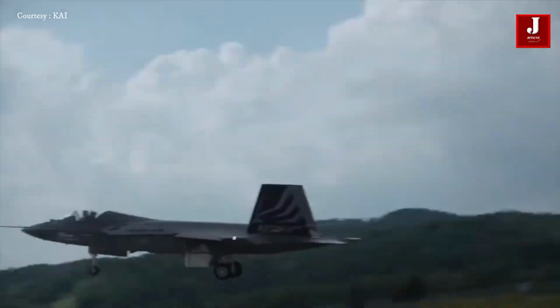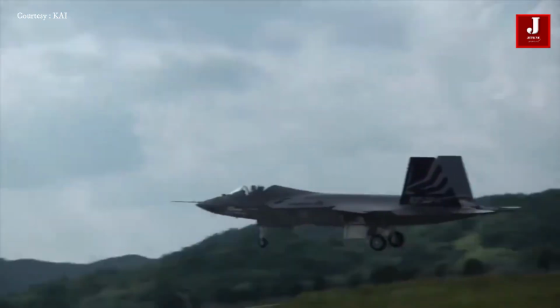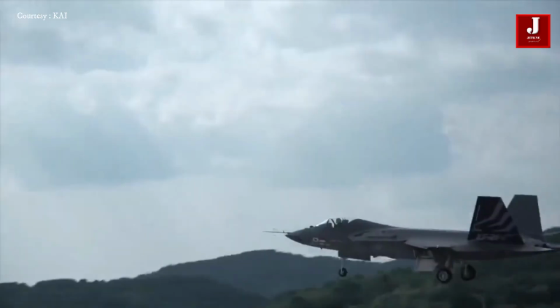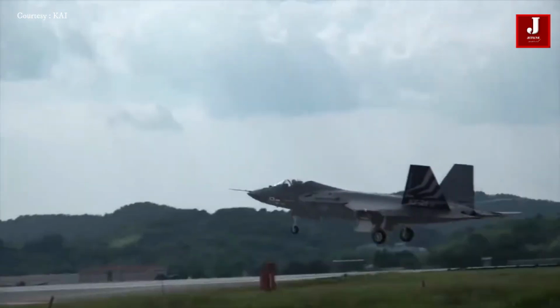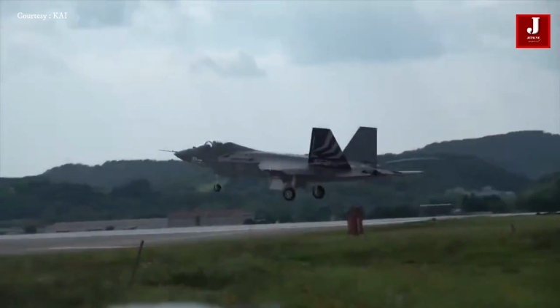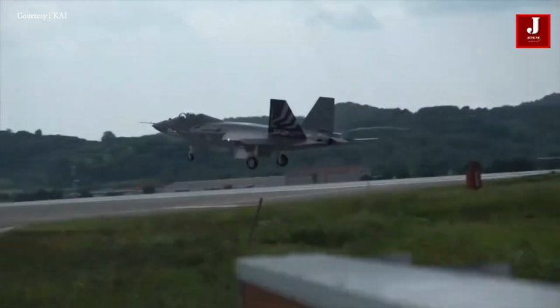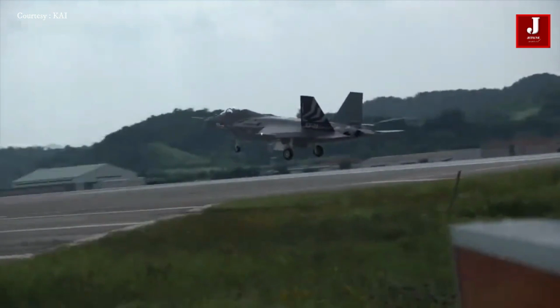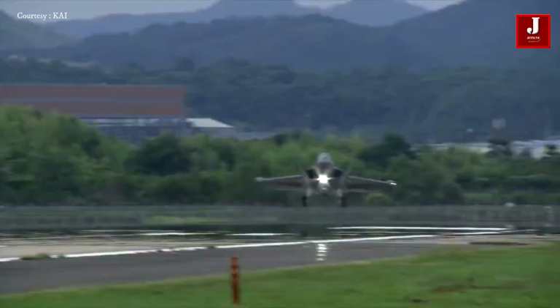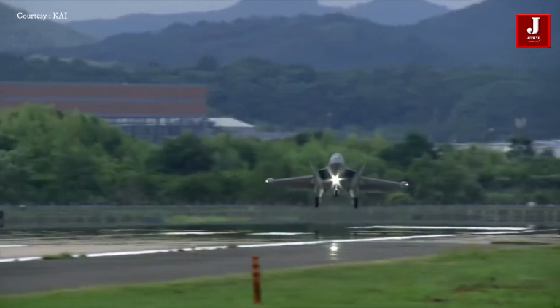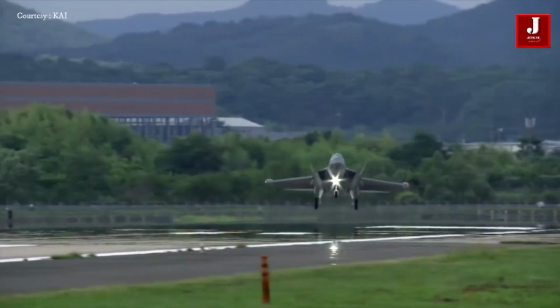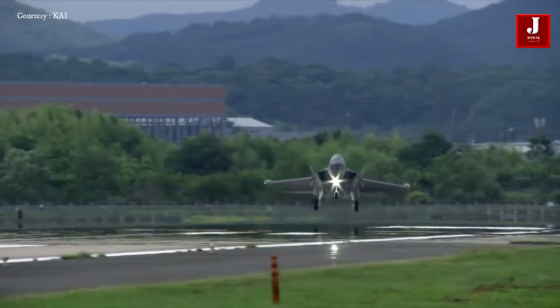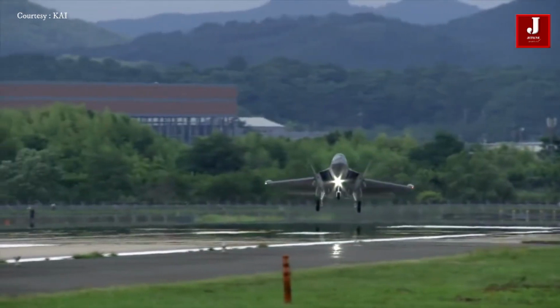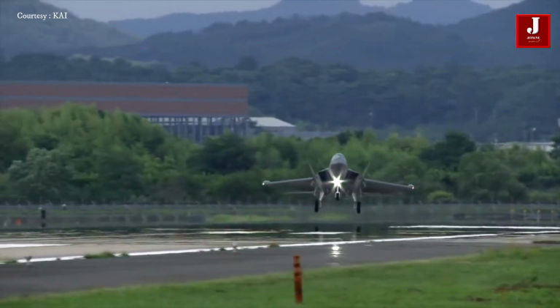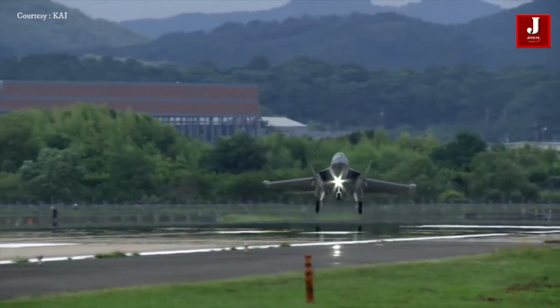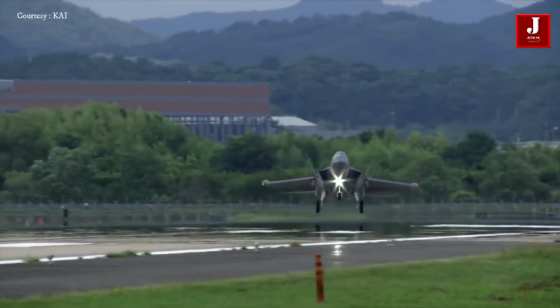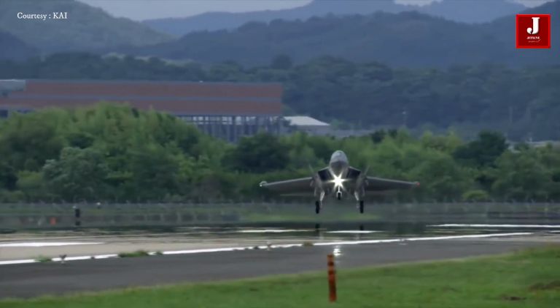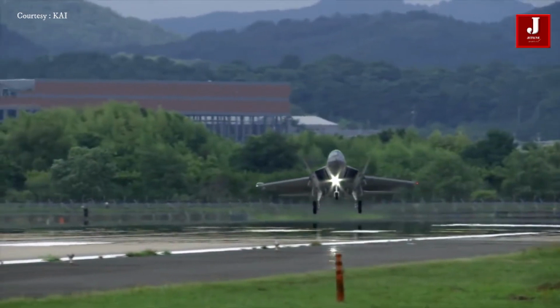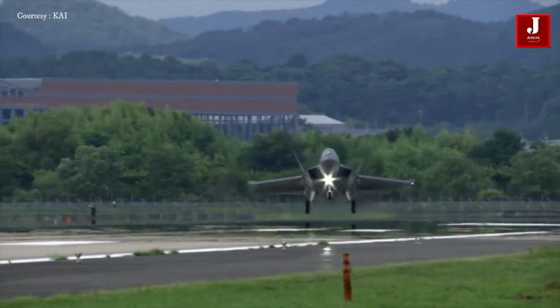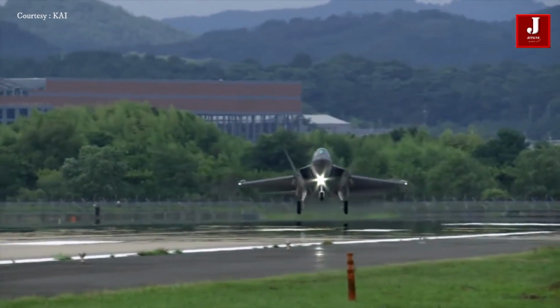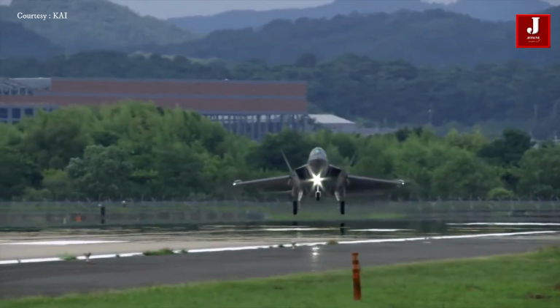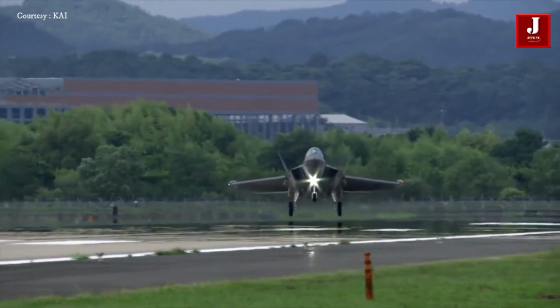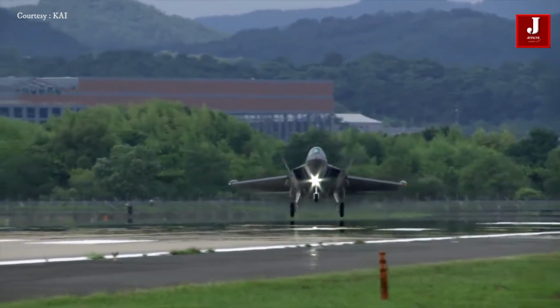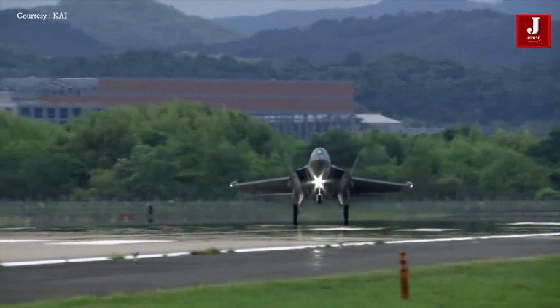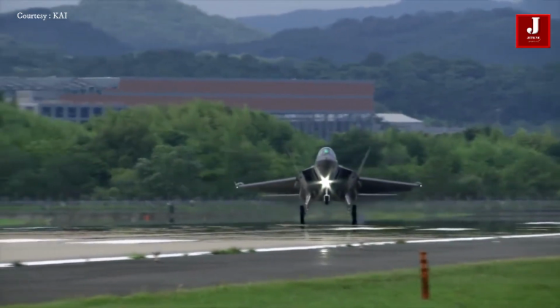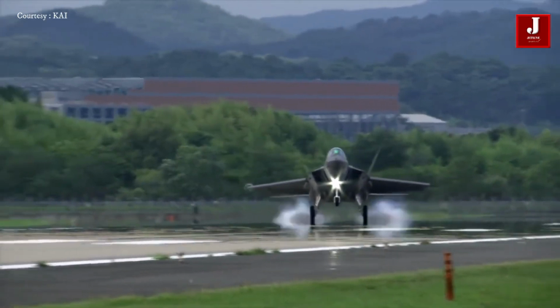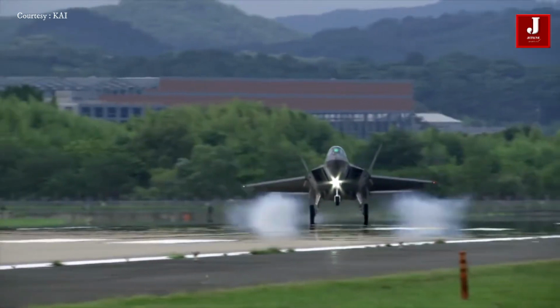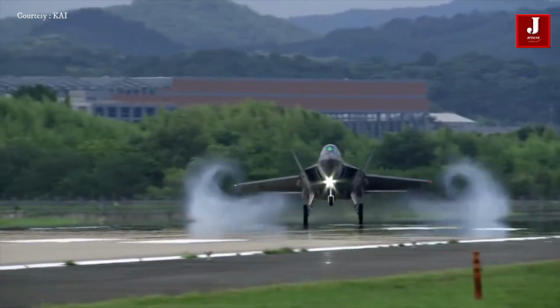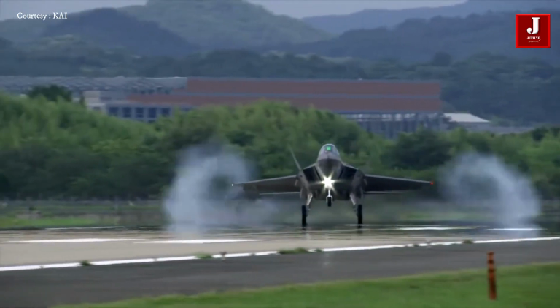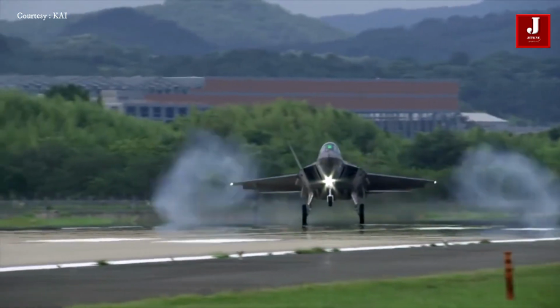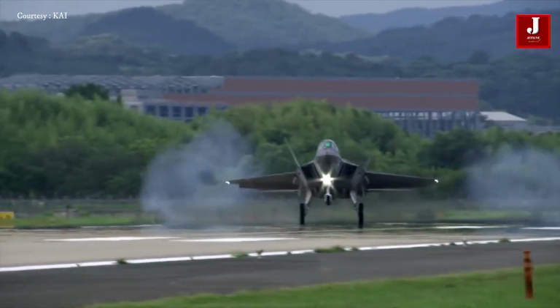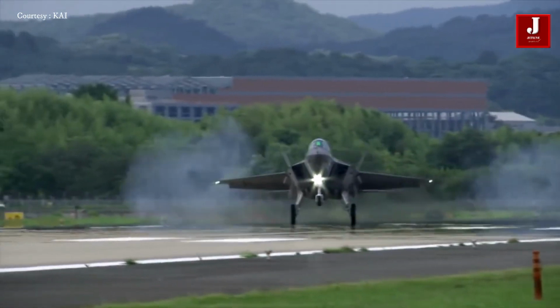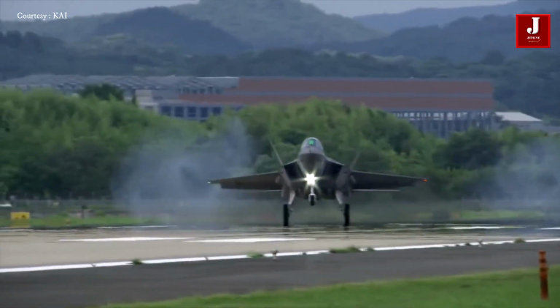Please share your thoughts on the Korean-built KF-21 fighter plane in the comments section.